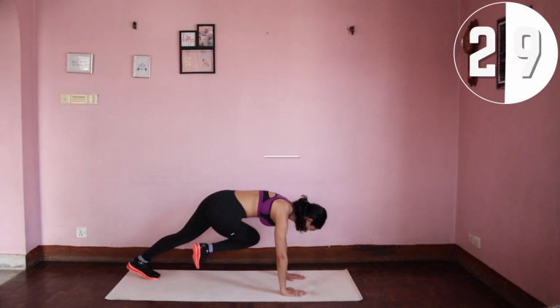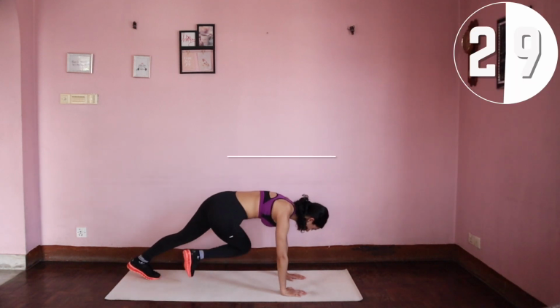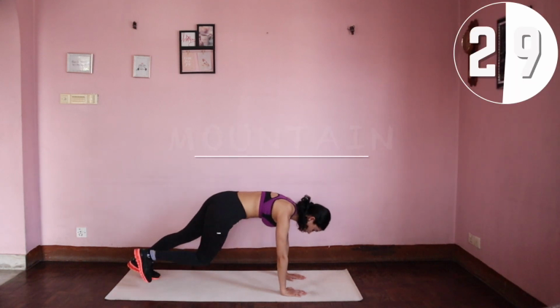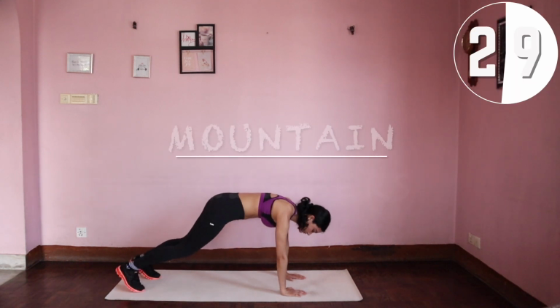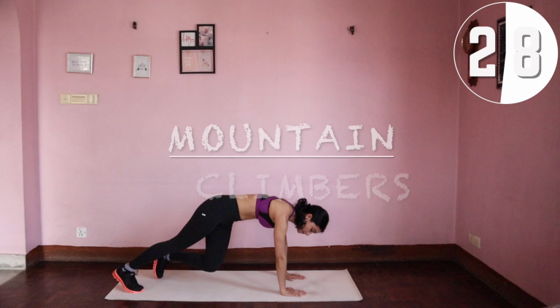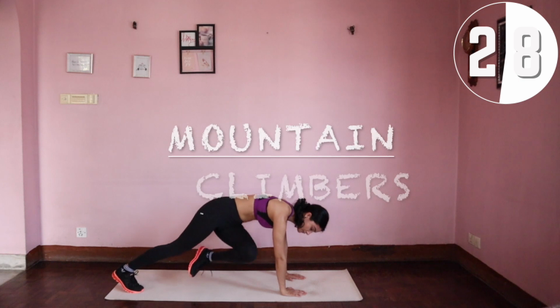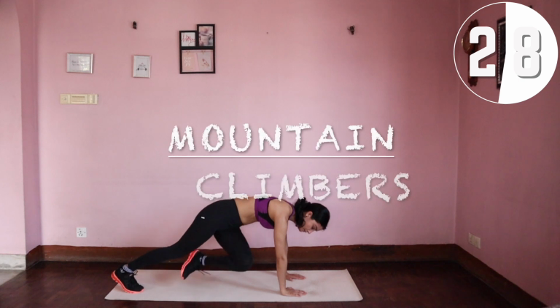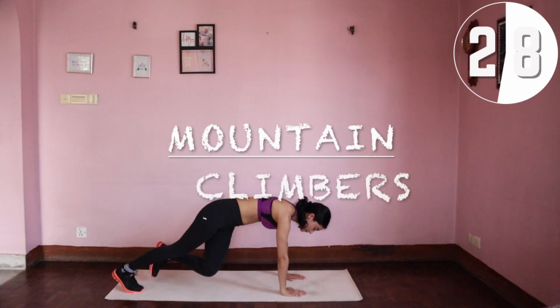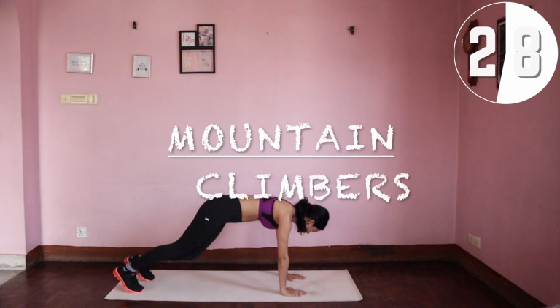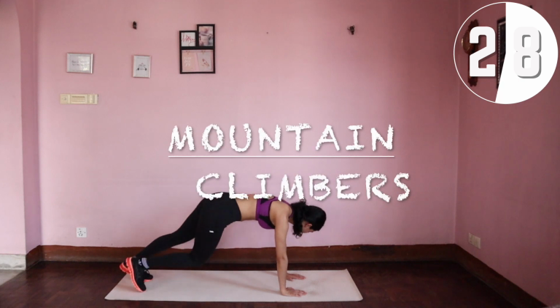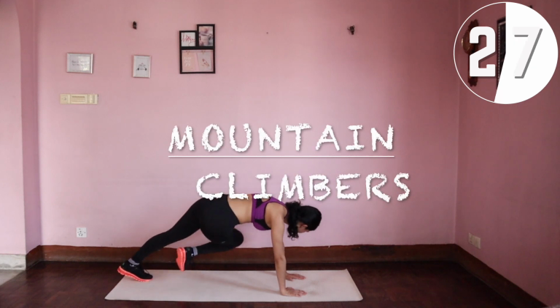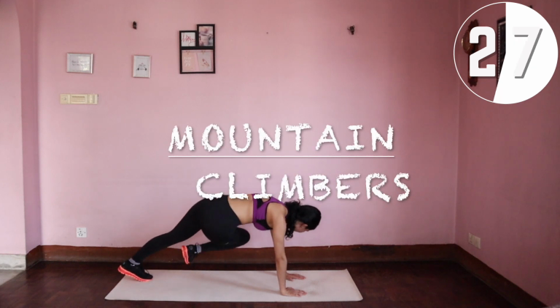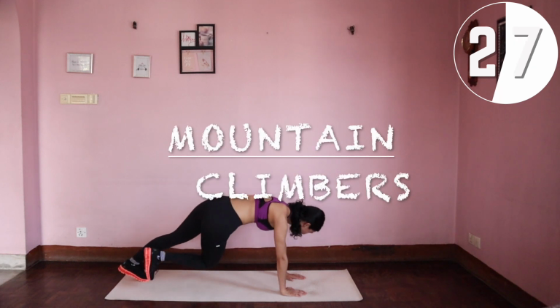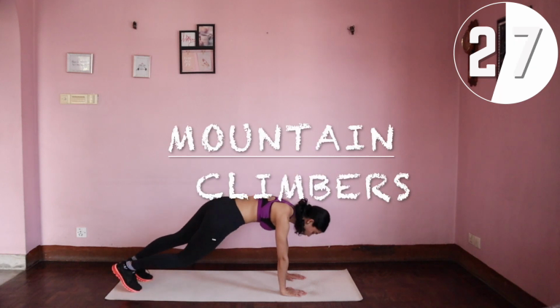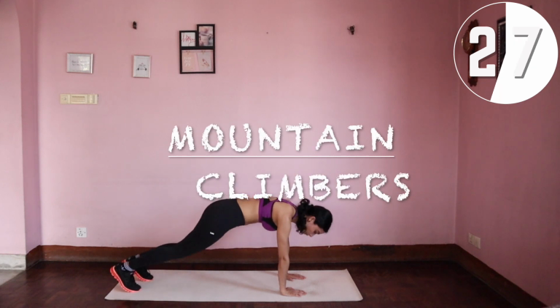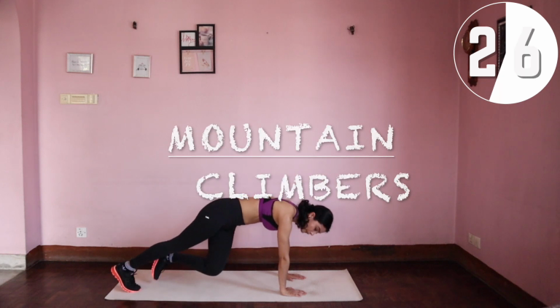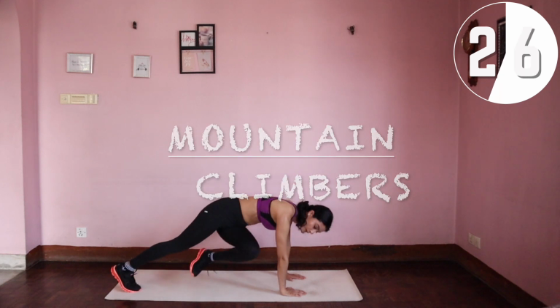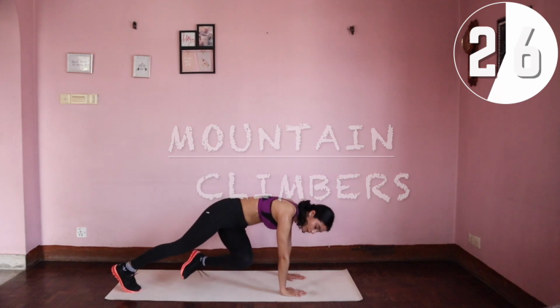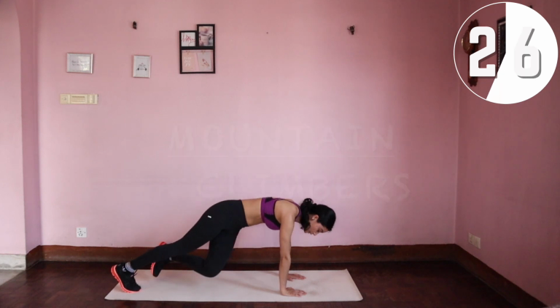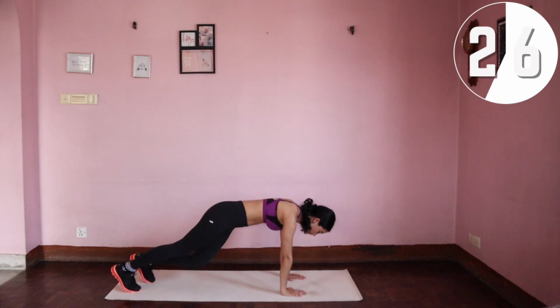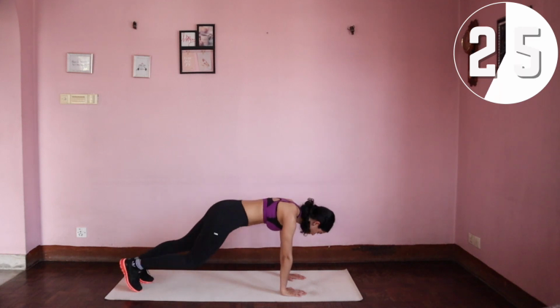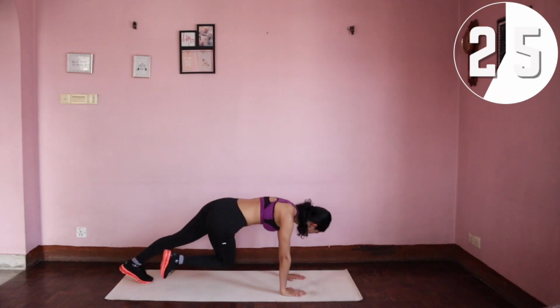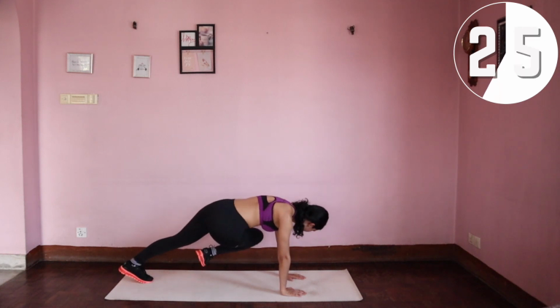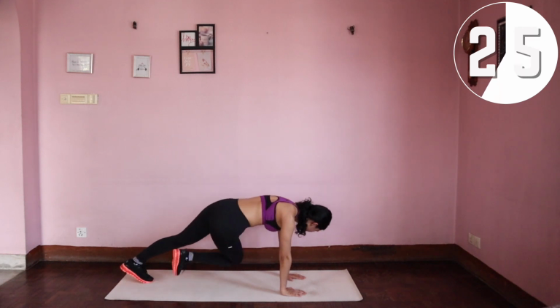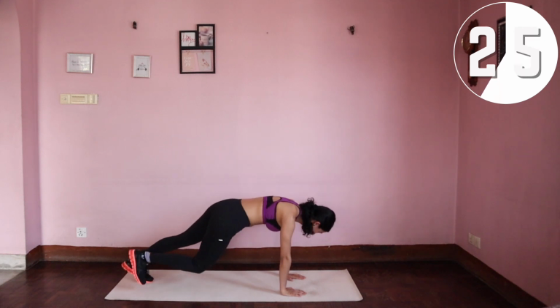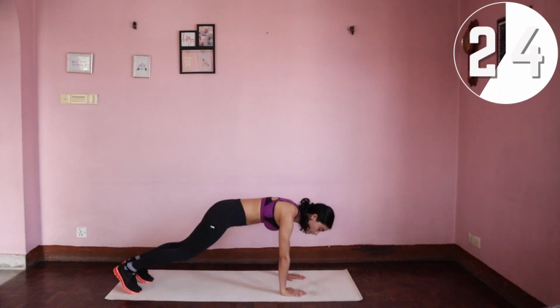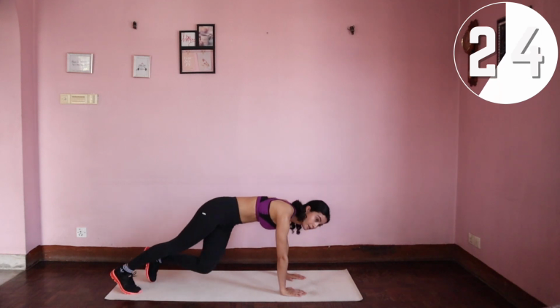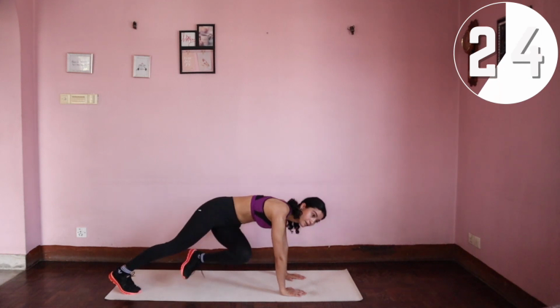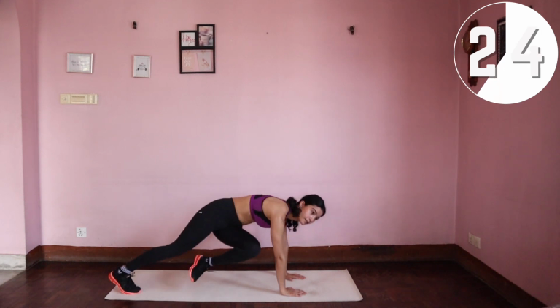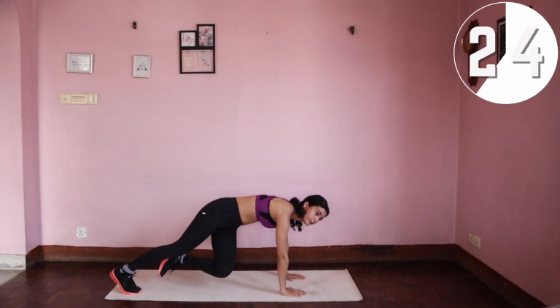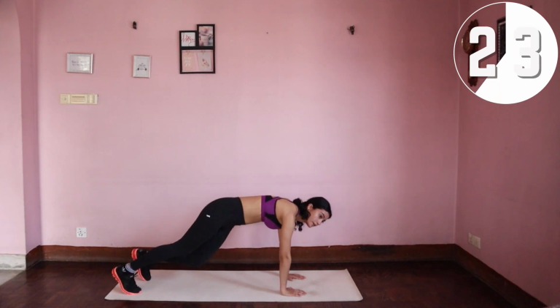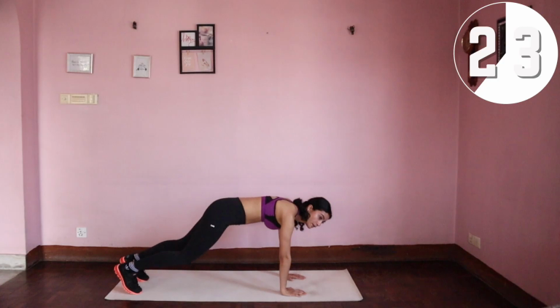Mountain climbers are next. Continue staying in a plank position — bring your right leg to your left arm and left to the right.